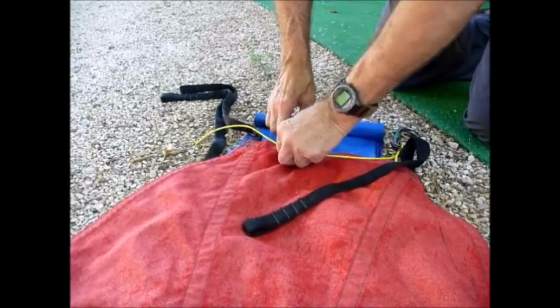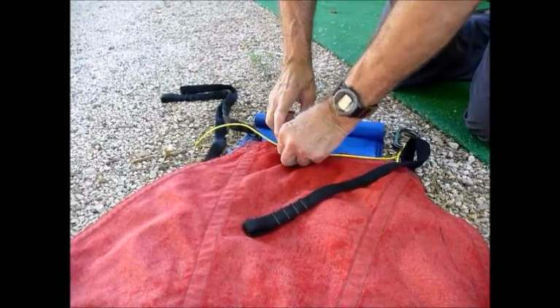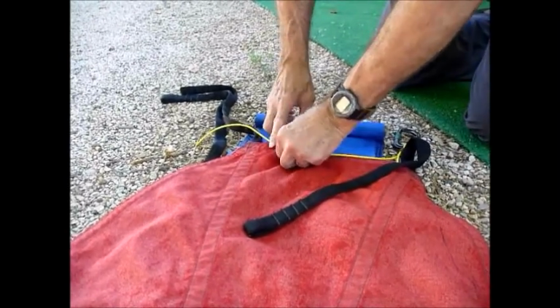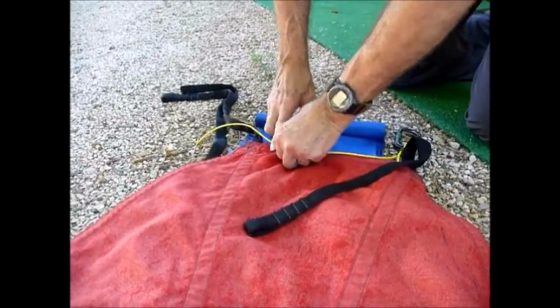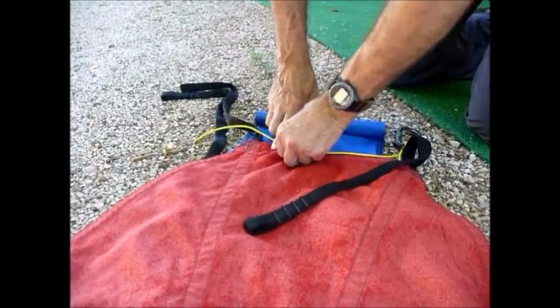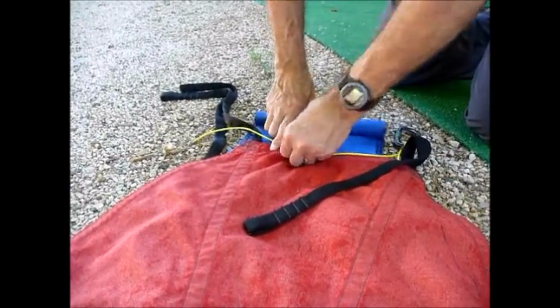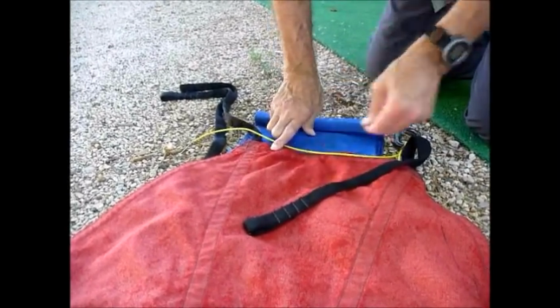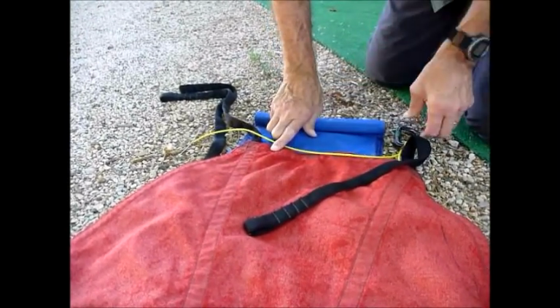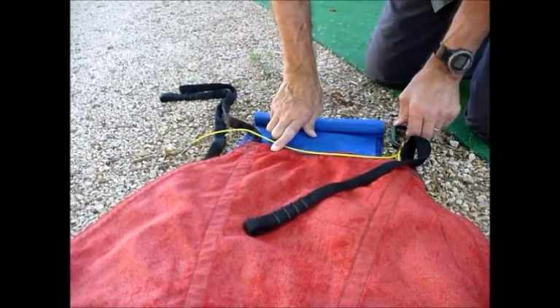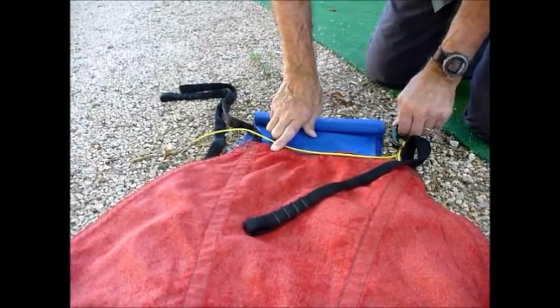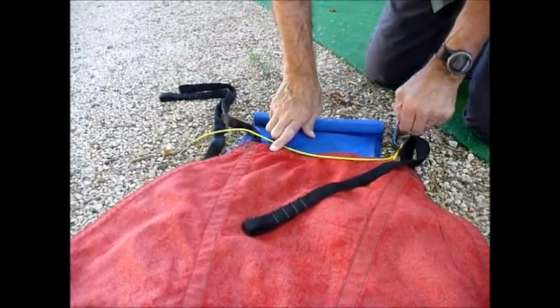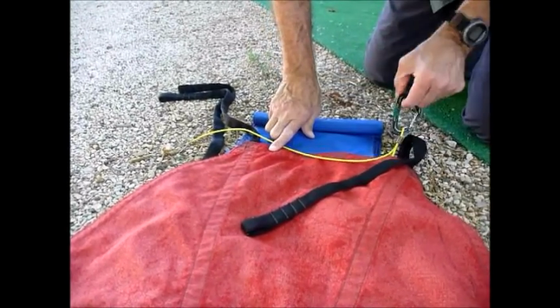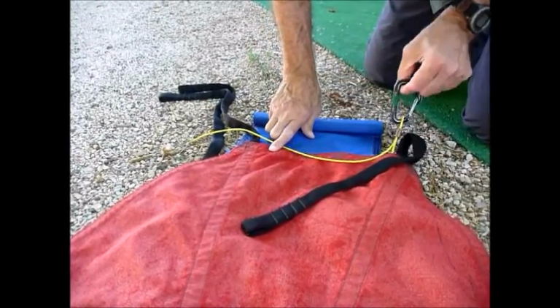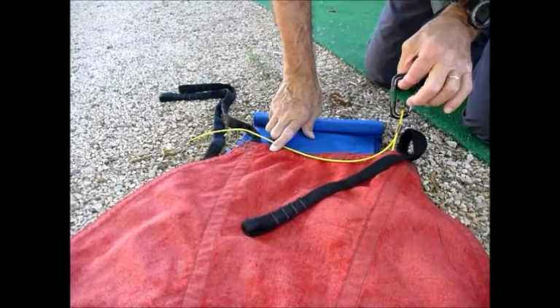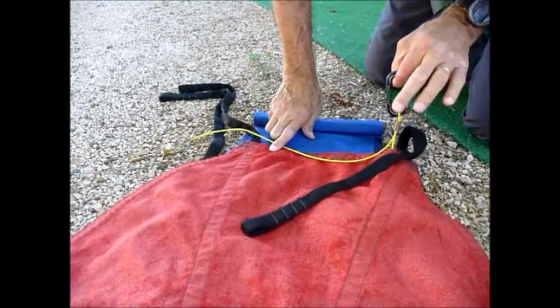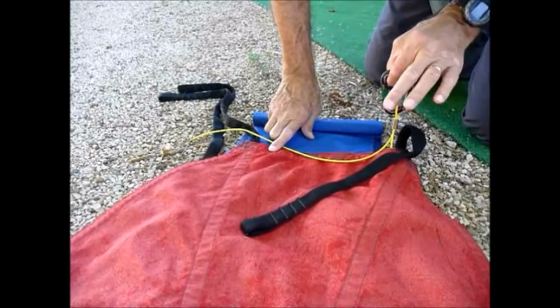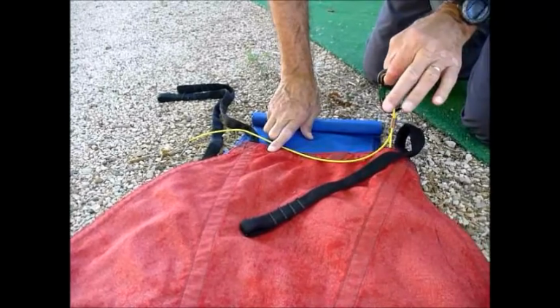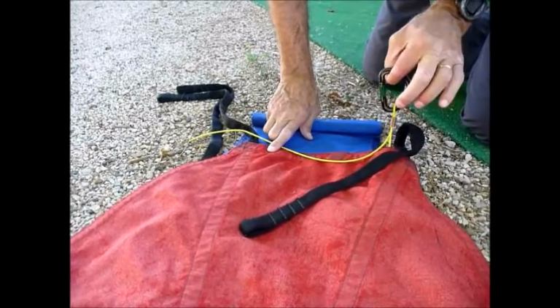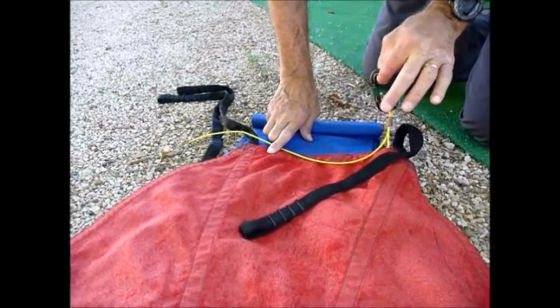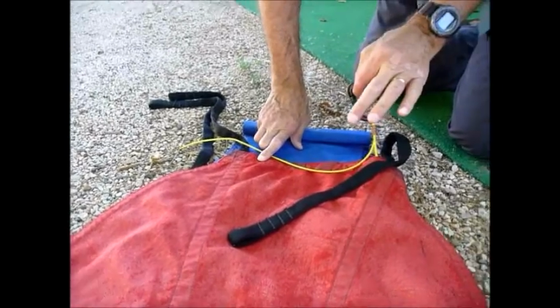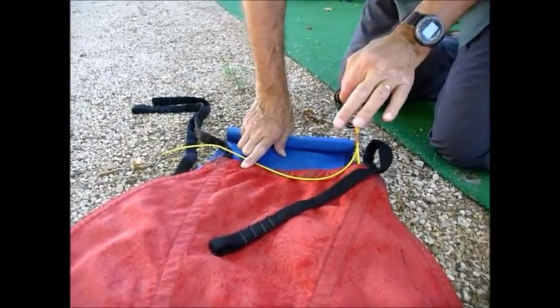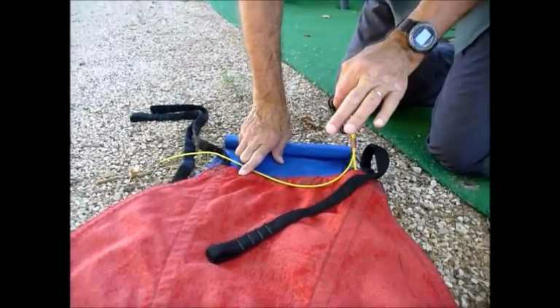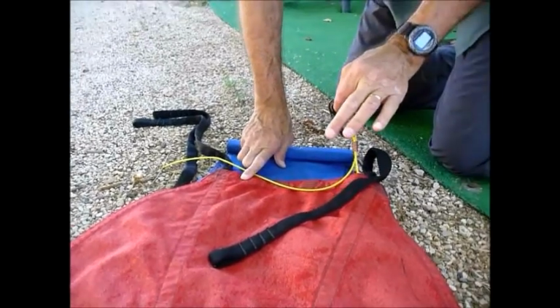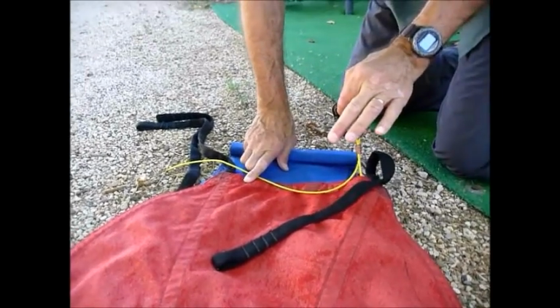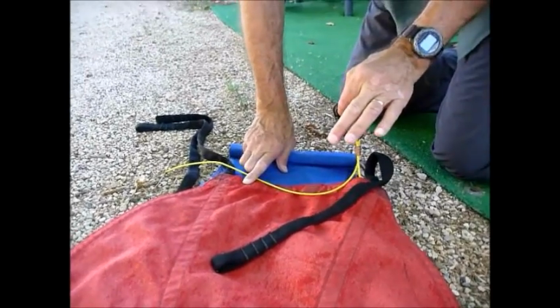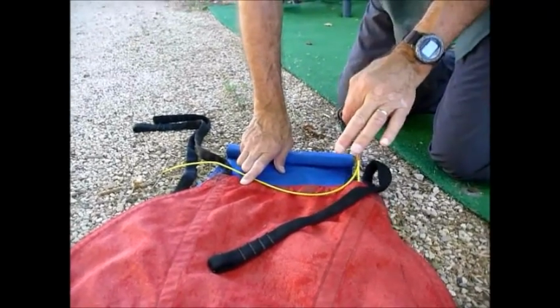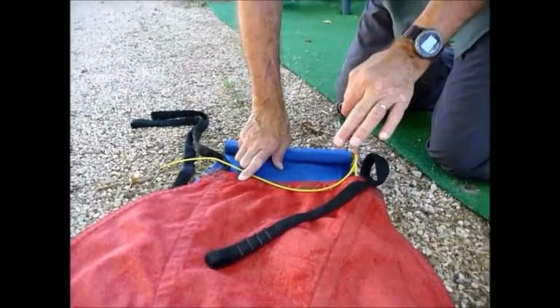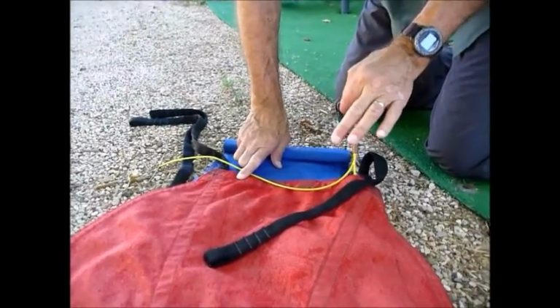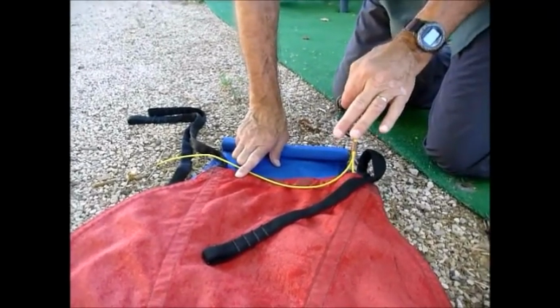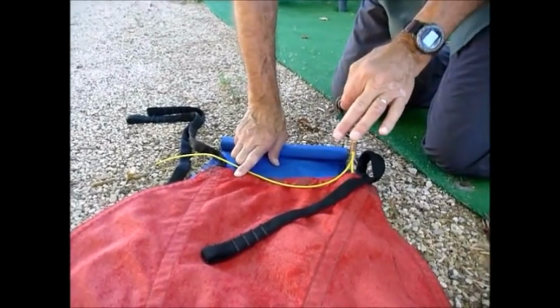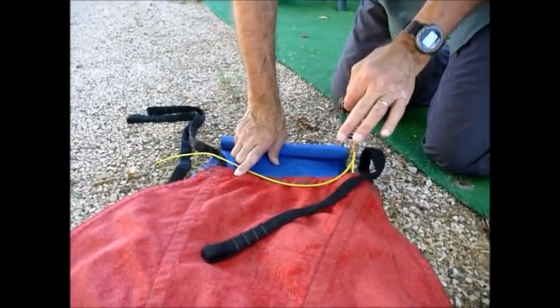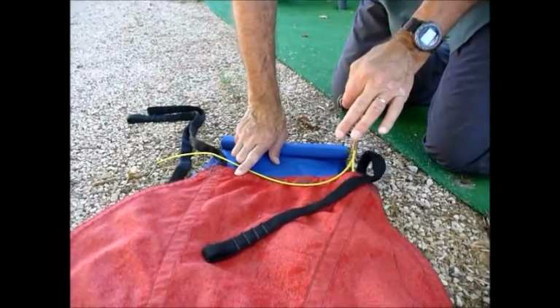And that is going to be your retrieval. Your retrieval rope attaches to the beaner.